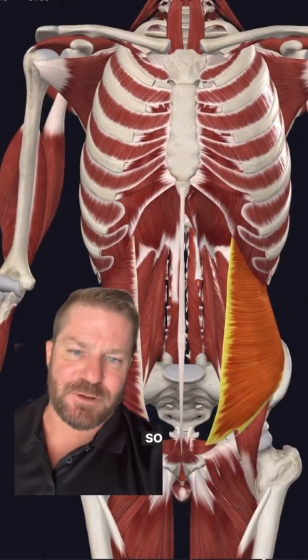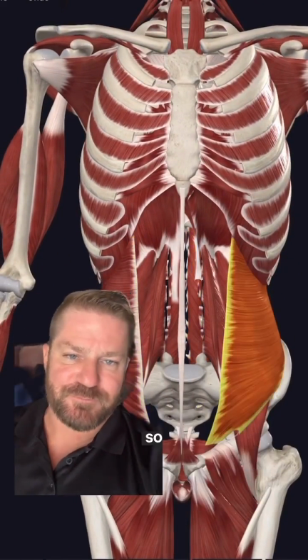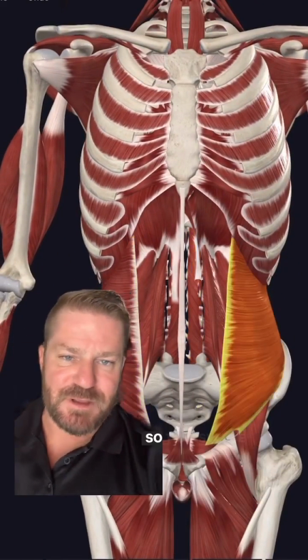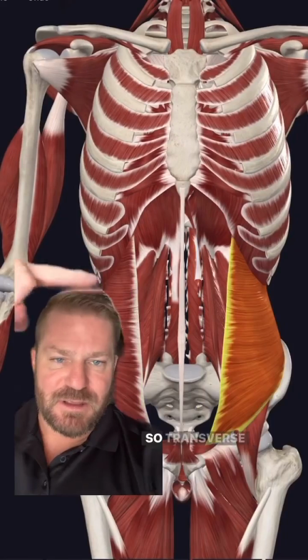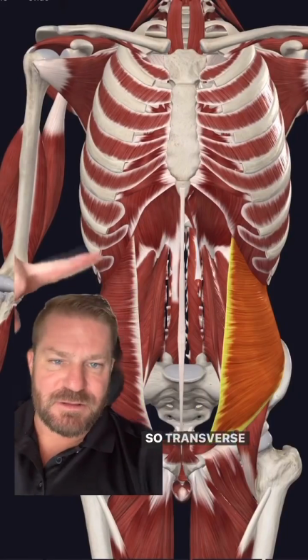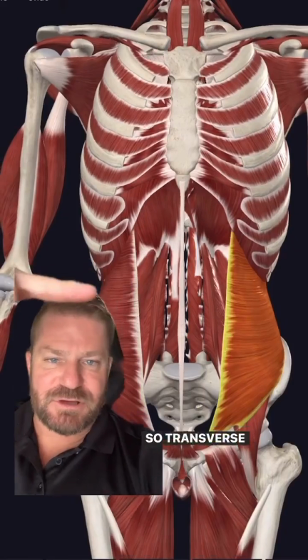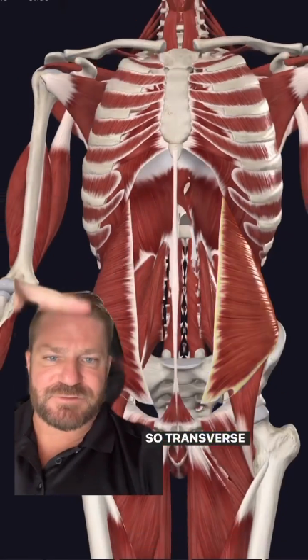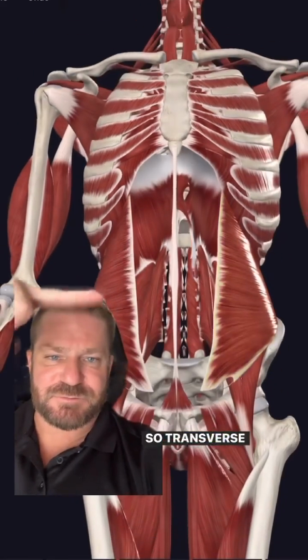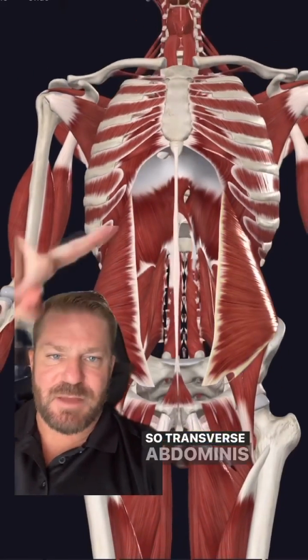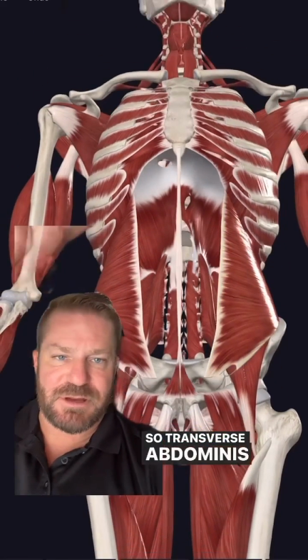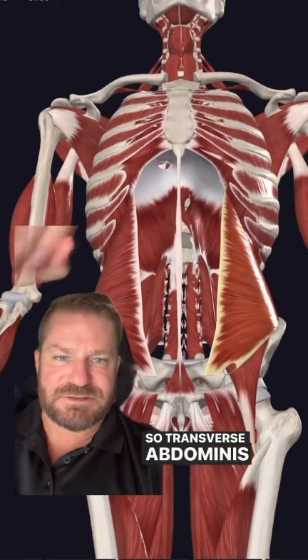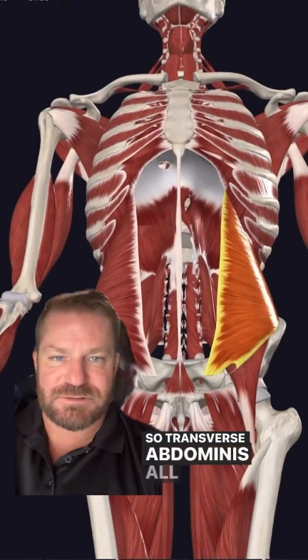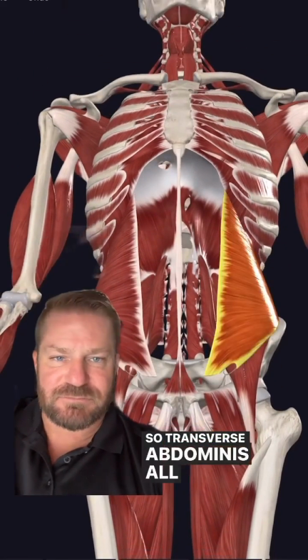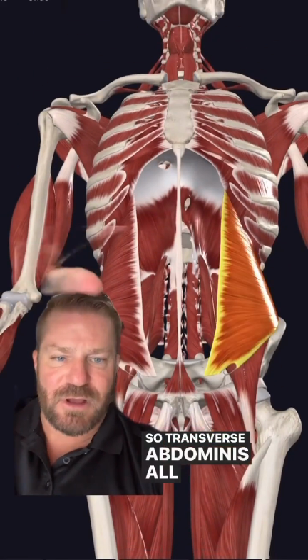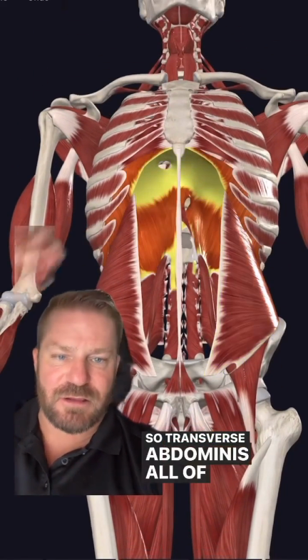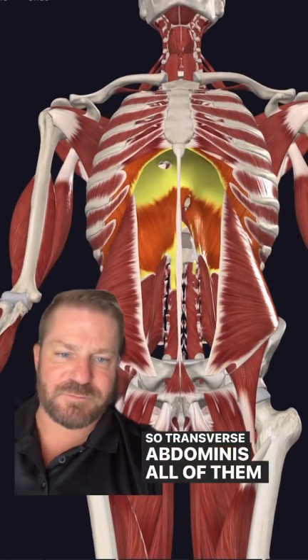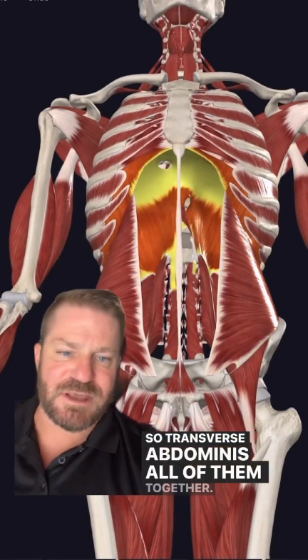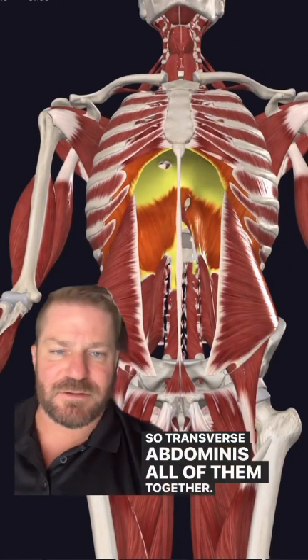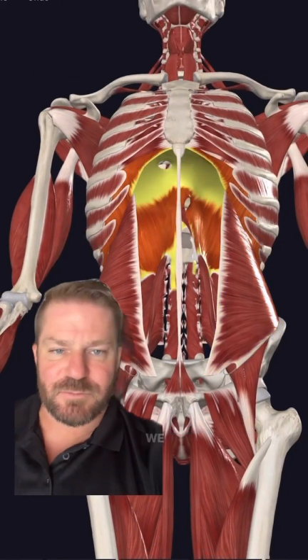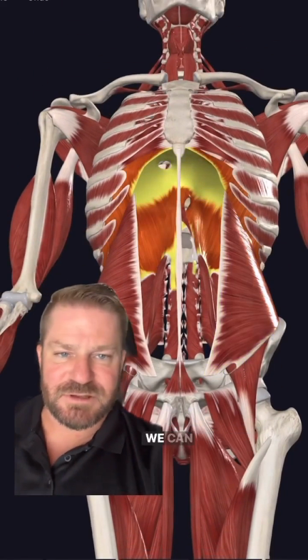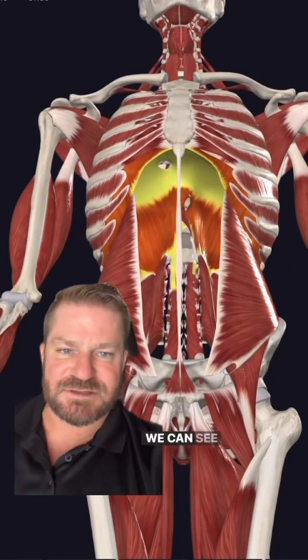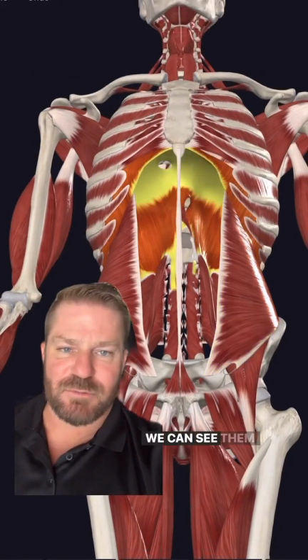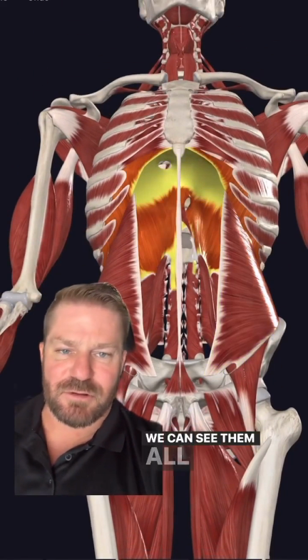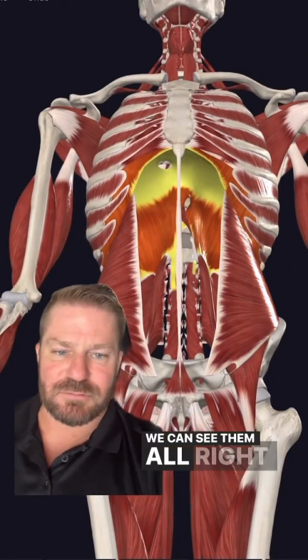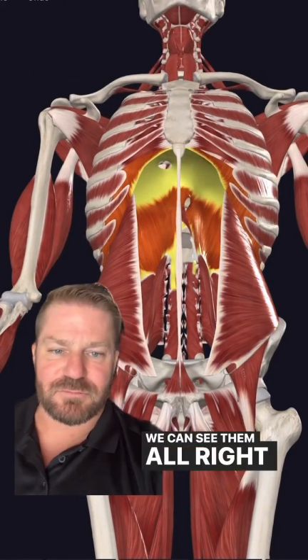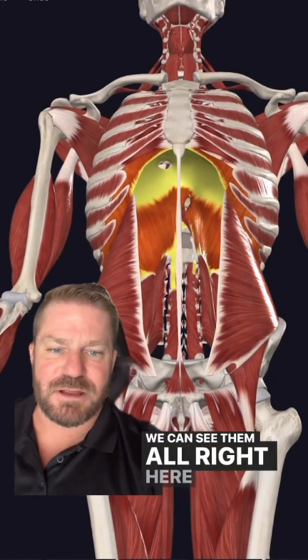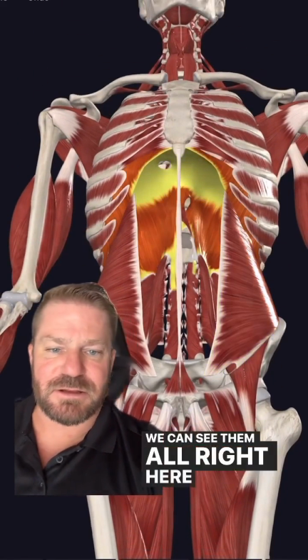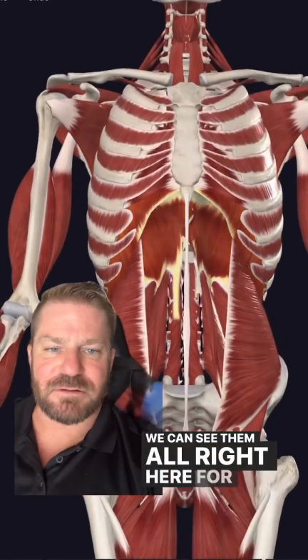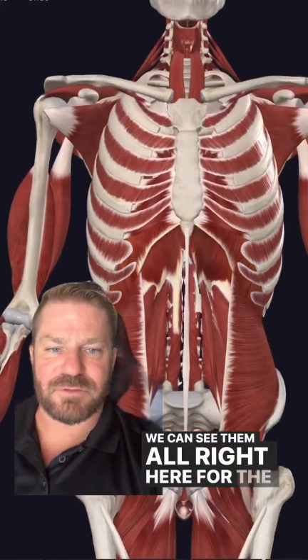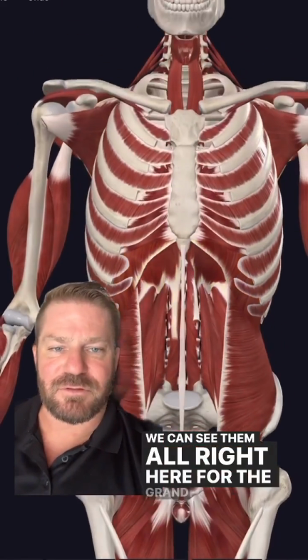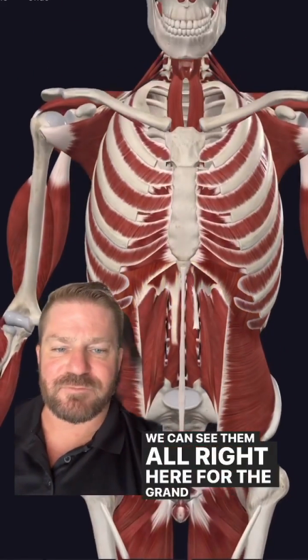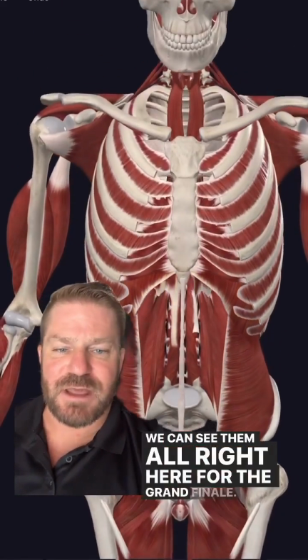Transverse abdominis — all of them together. We can see them all right here for the grand finale.